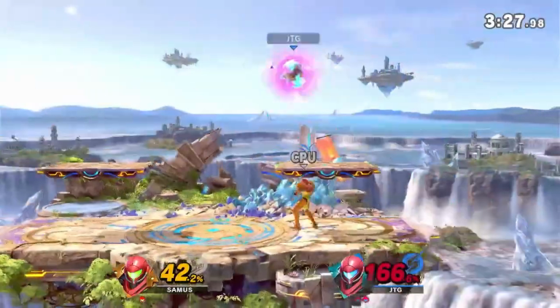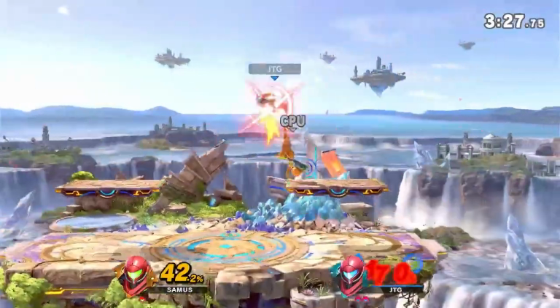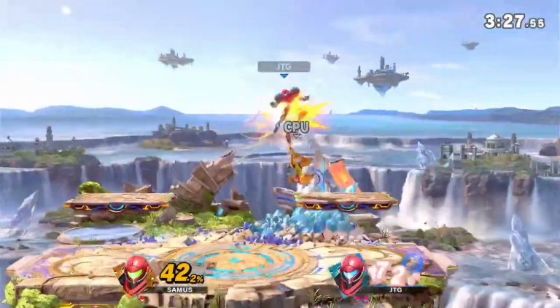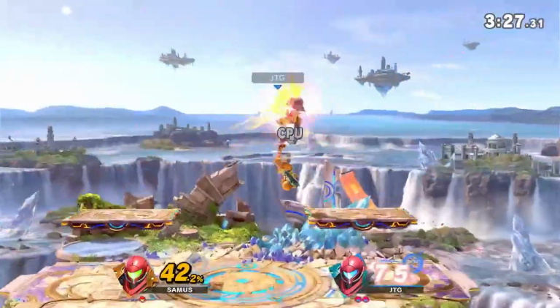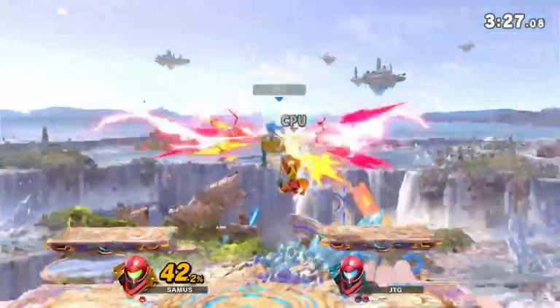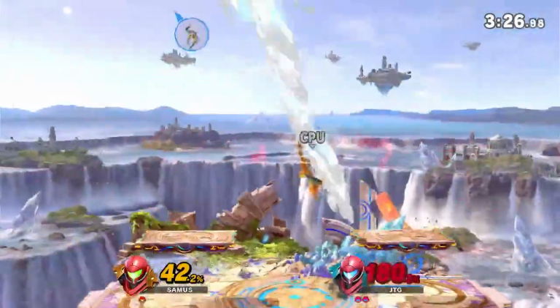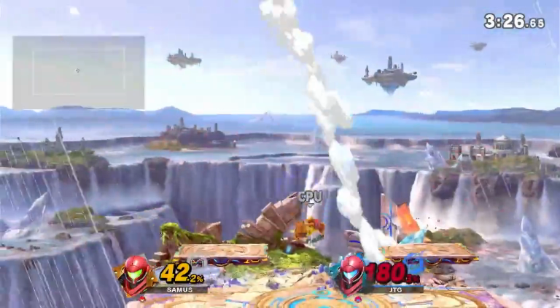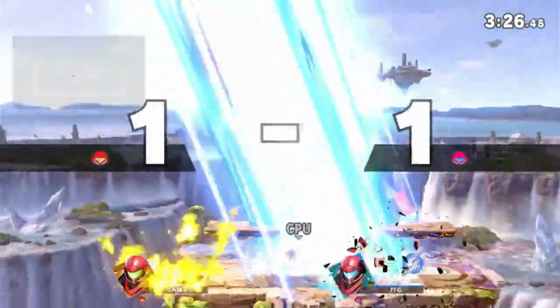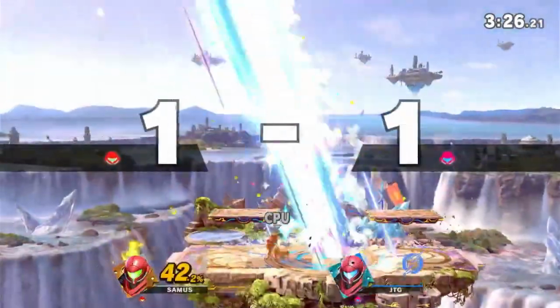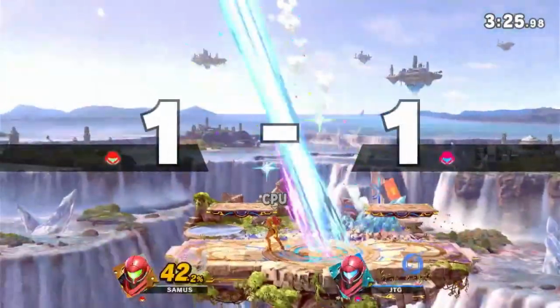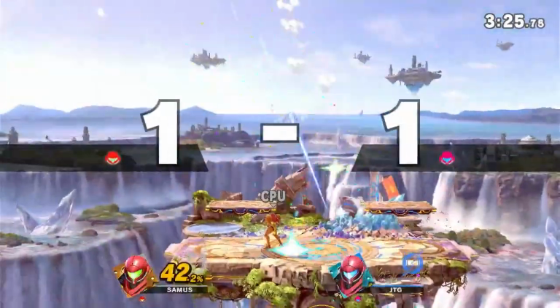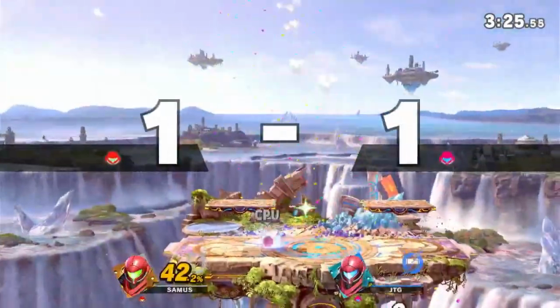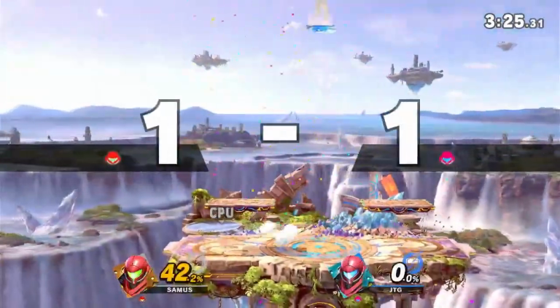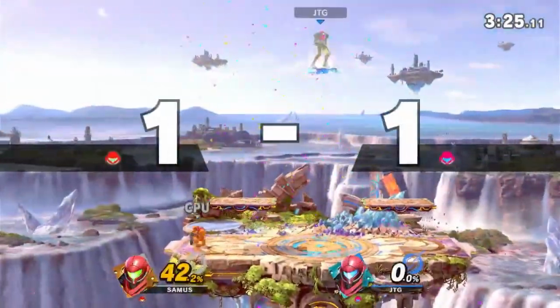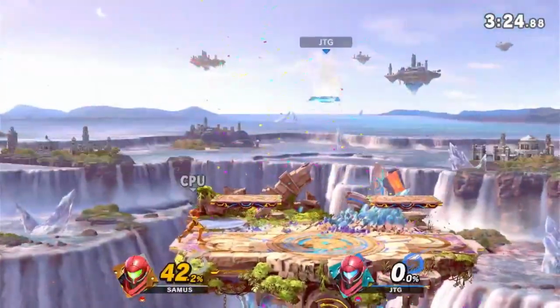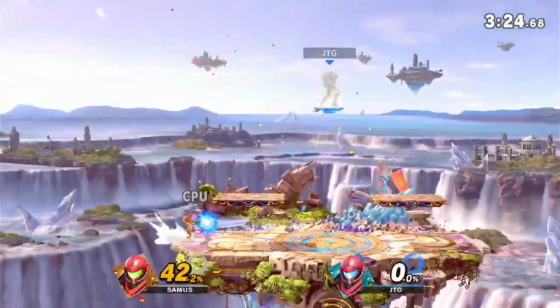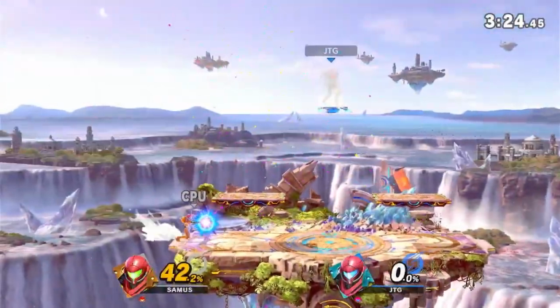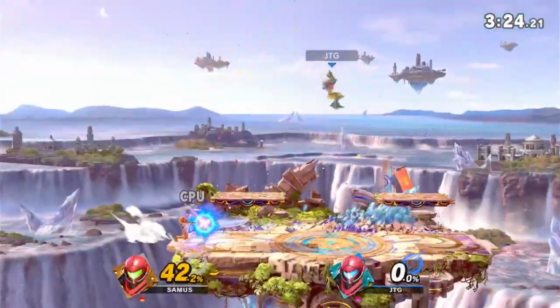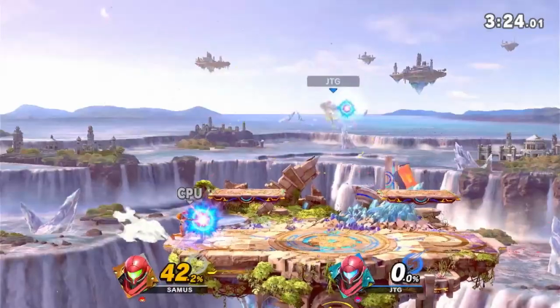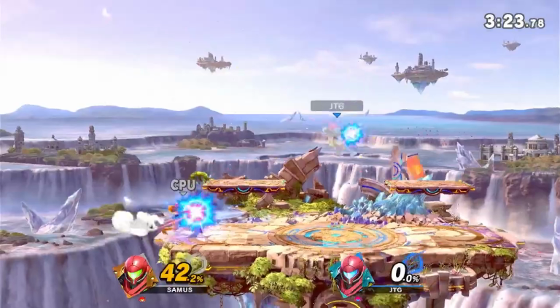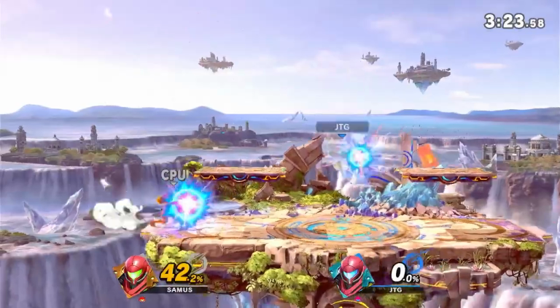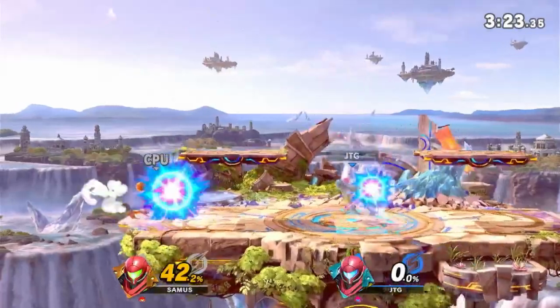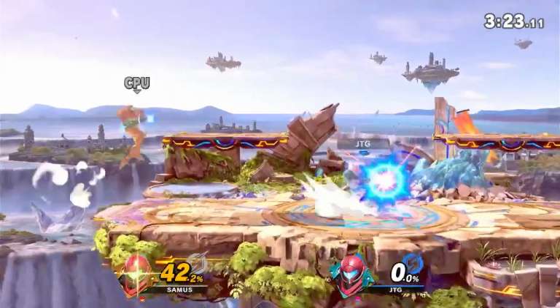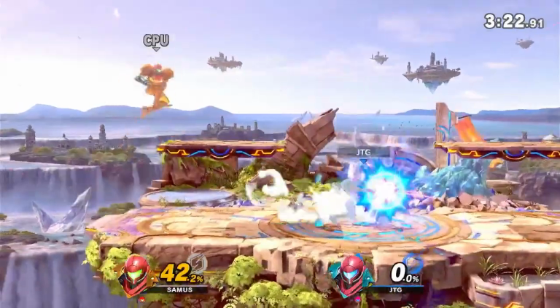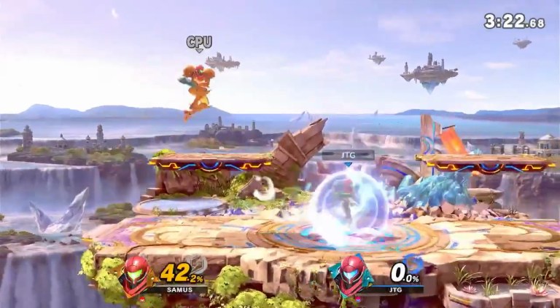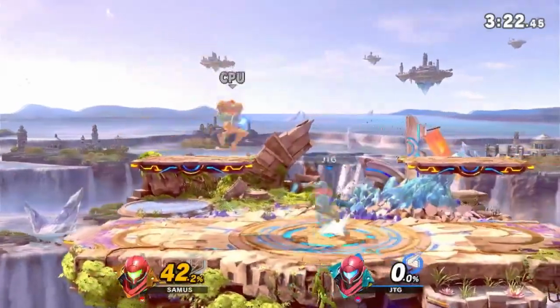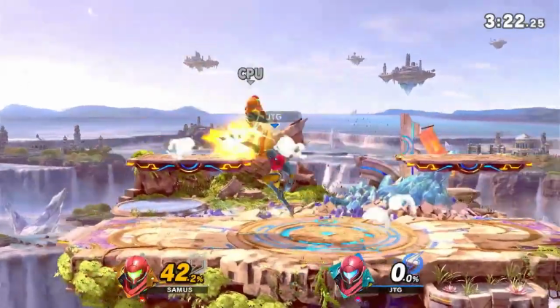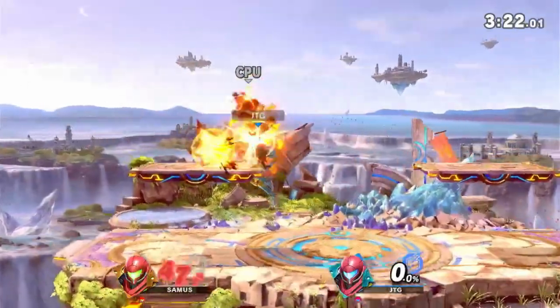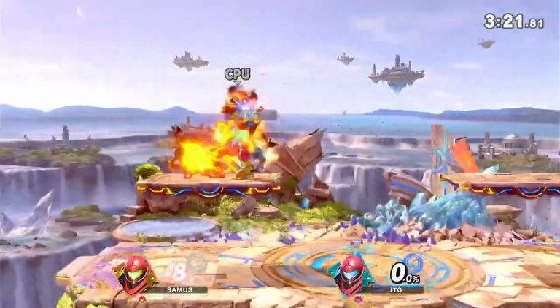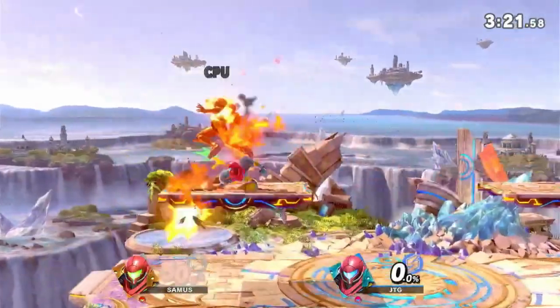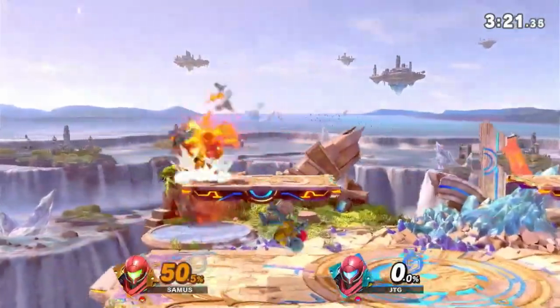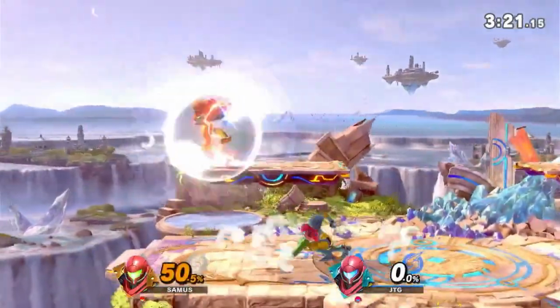Okay, this Samus needs to go, this game has been taking a while. Wow, that spot actually was kind of crazy. Let's focus on the game and get to three victories, easy.